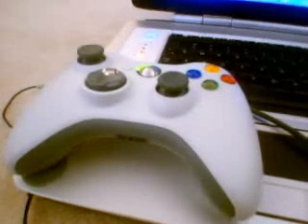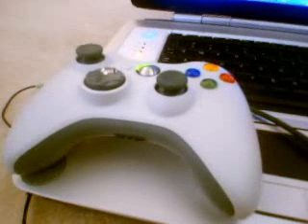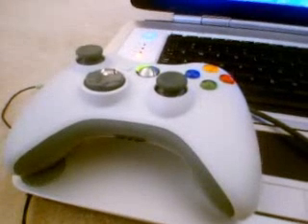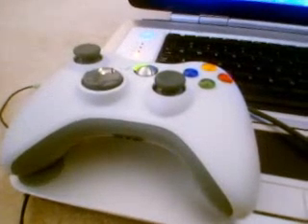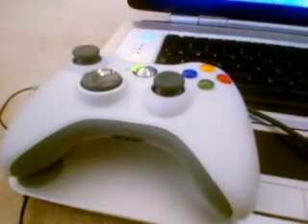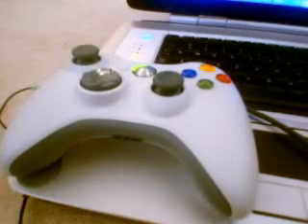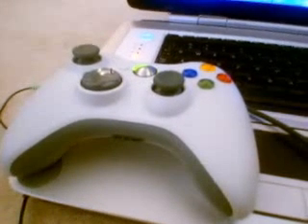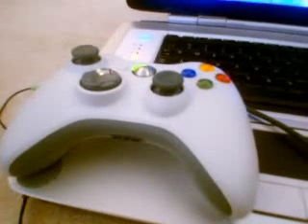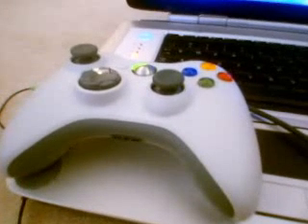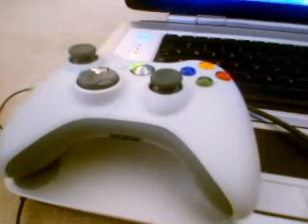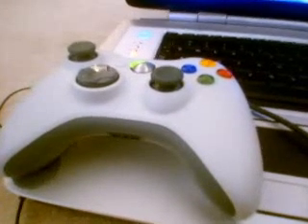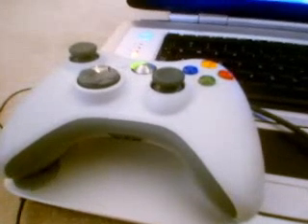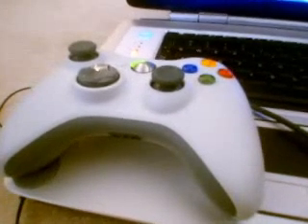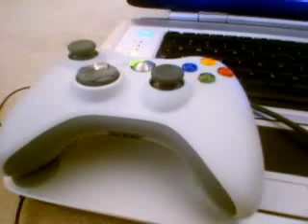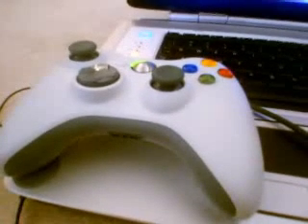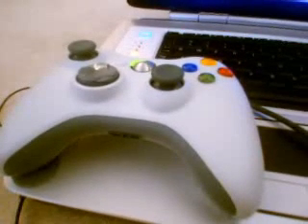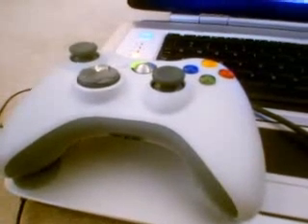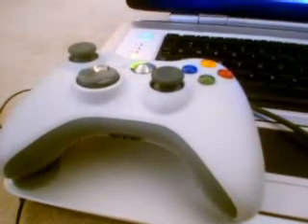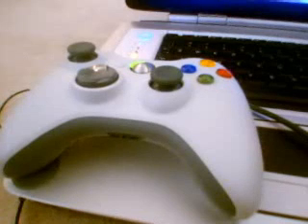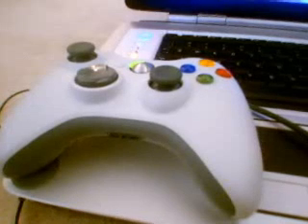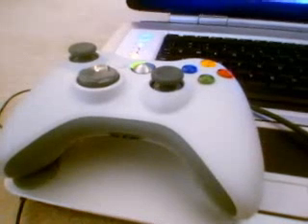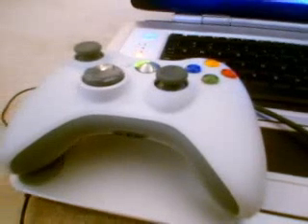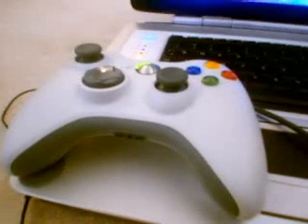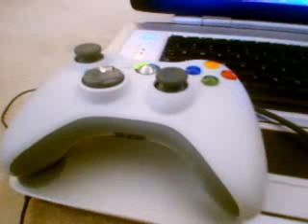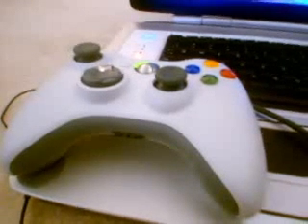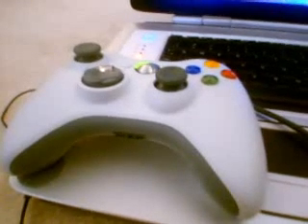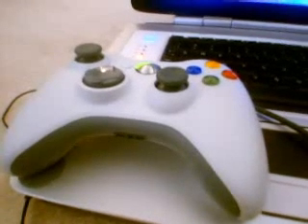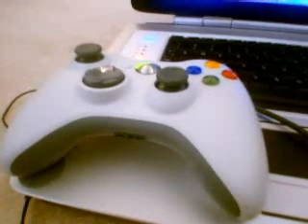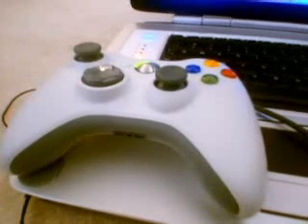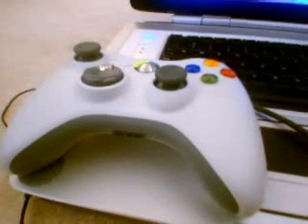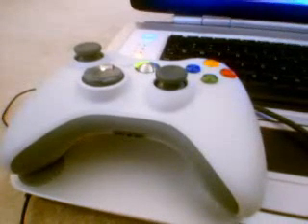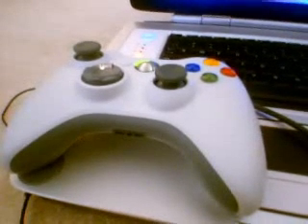Here's my controller. I'm going to use my mouse to fire up the media center shell. You should see it vibrate just a little bit.